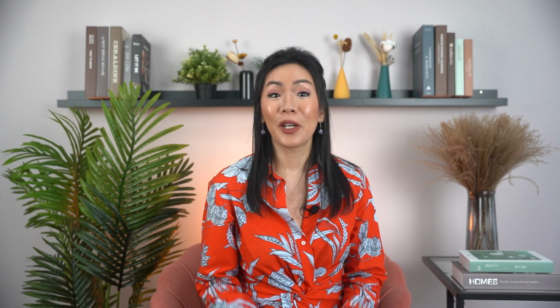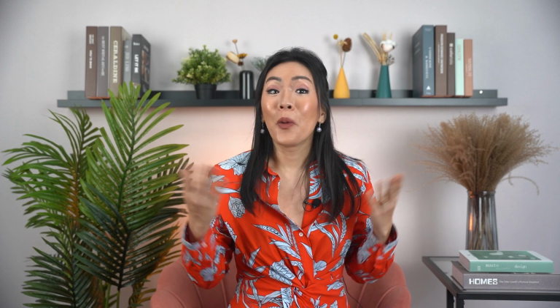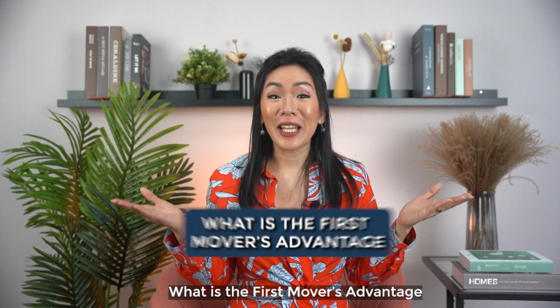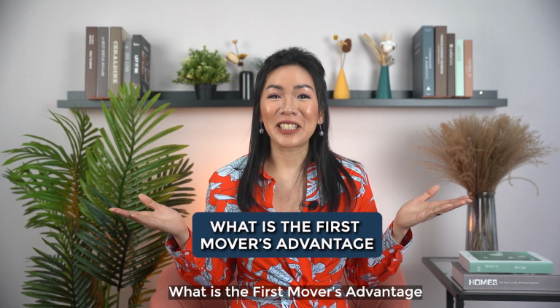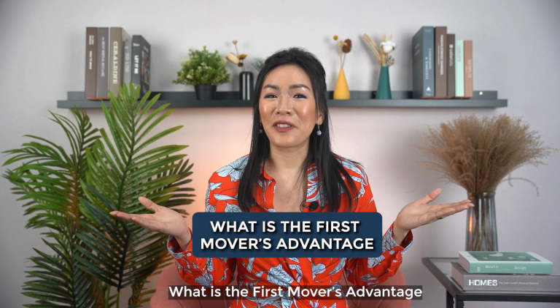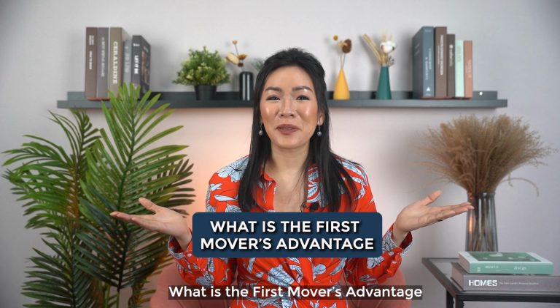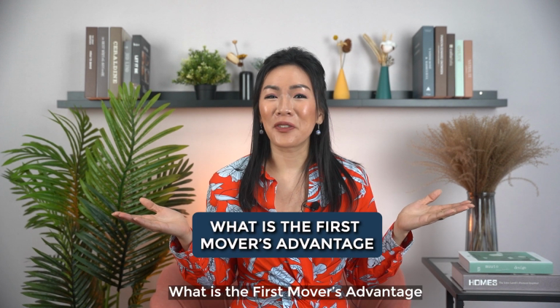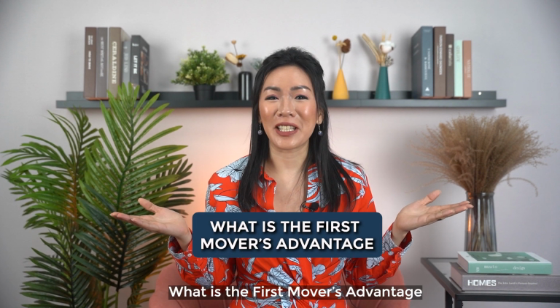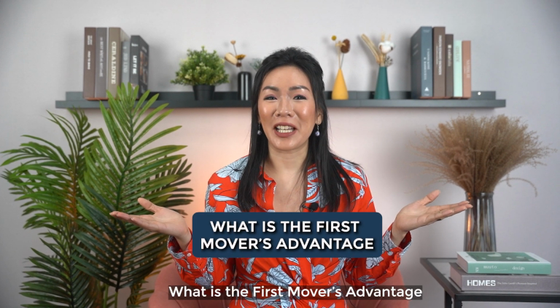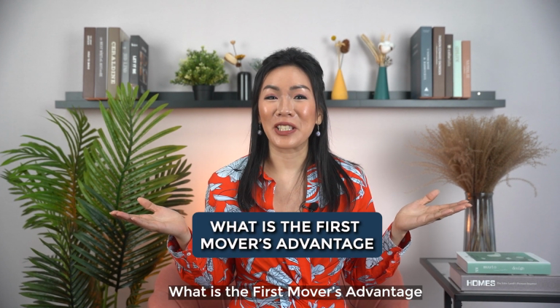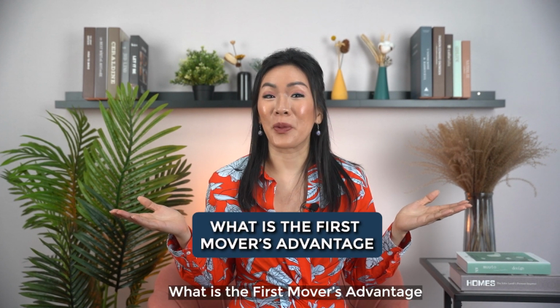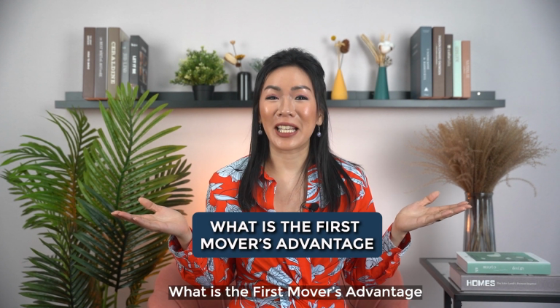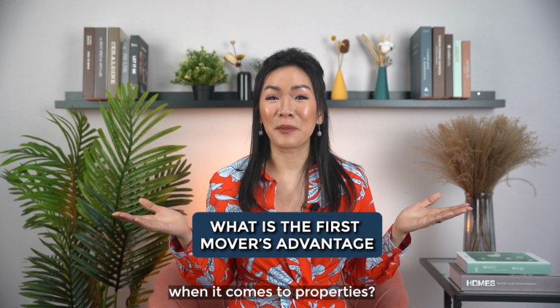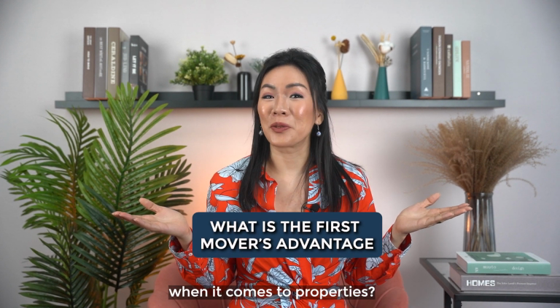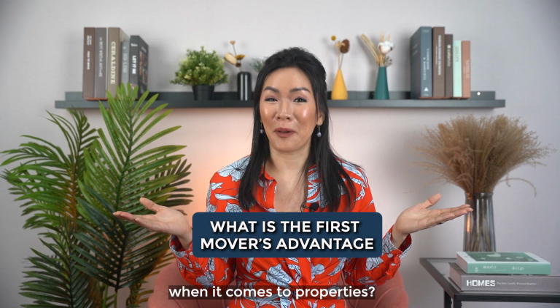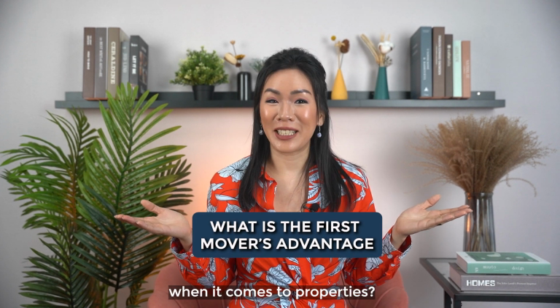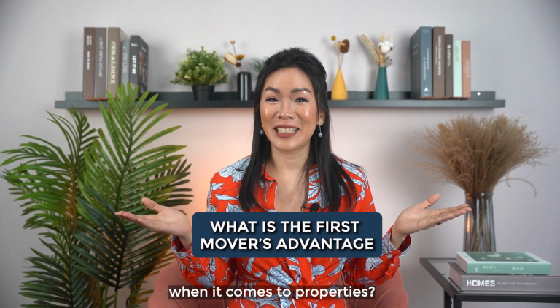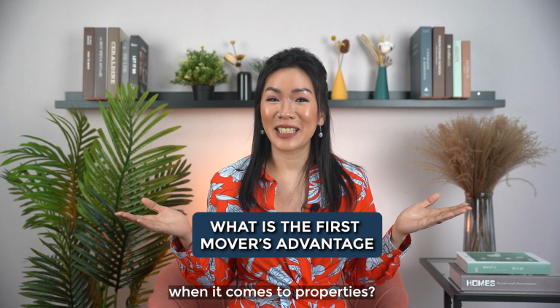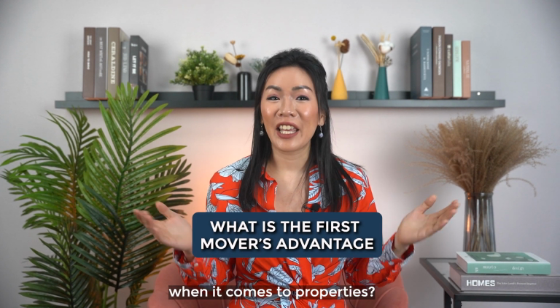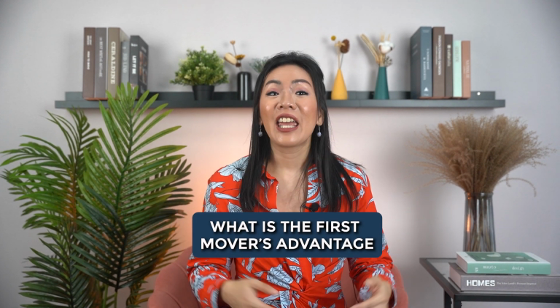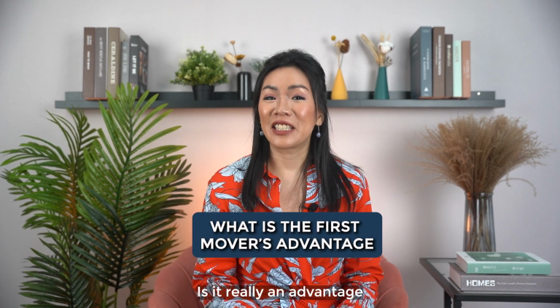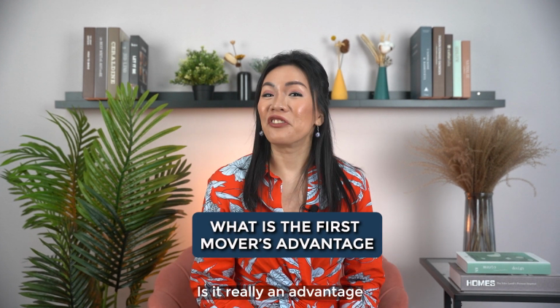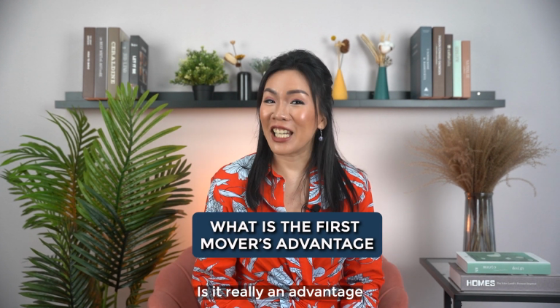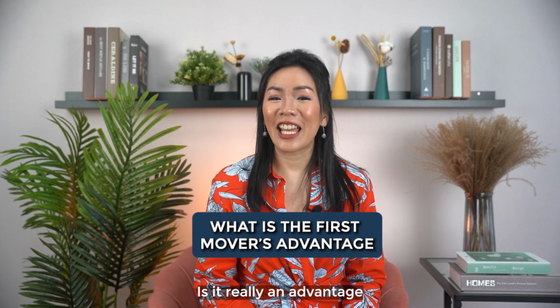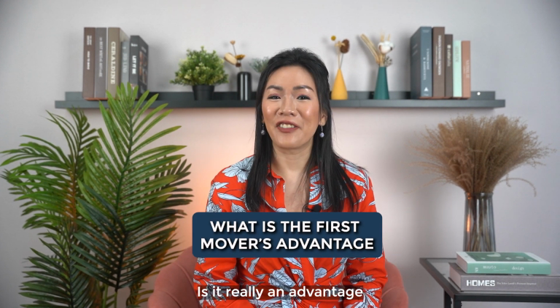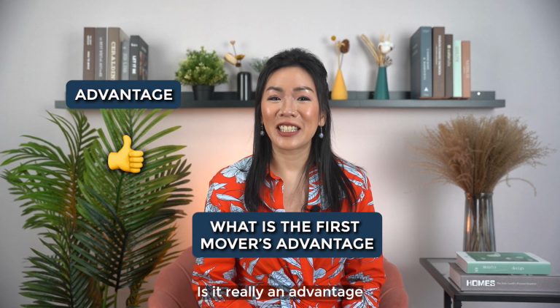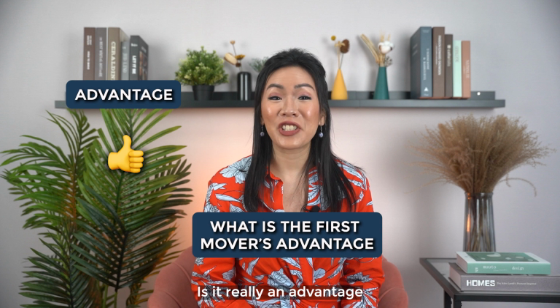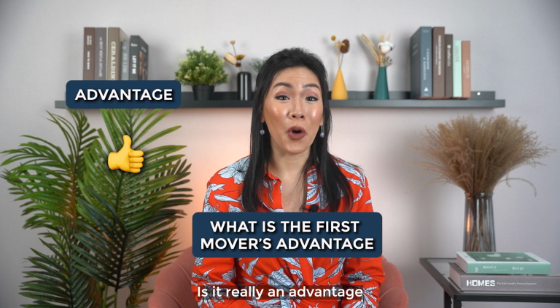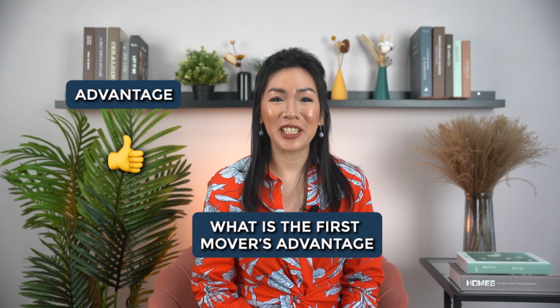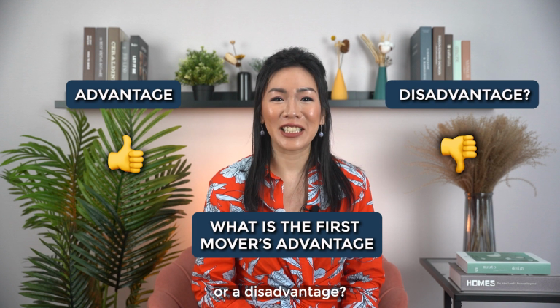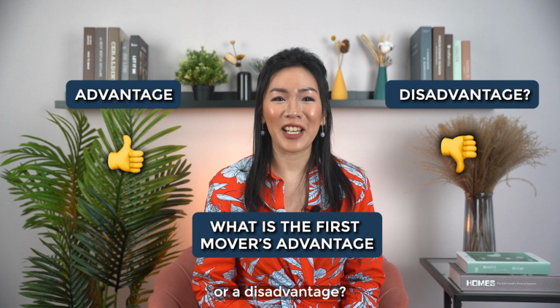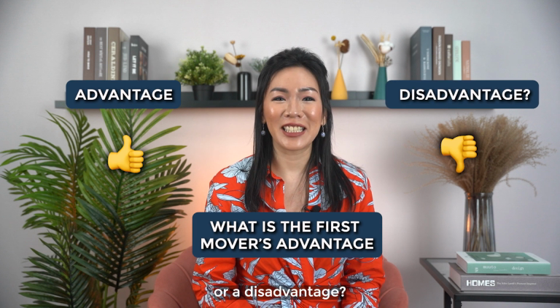What is the first mover's advantage when it comes to properties? Is it really an advantage or a disadvantage?